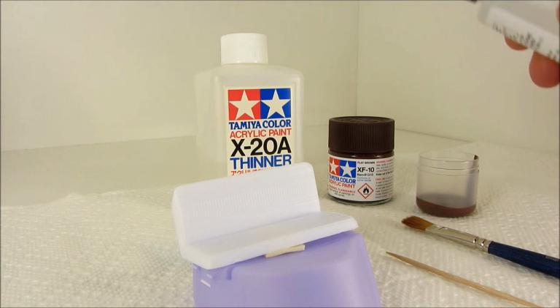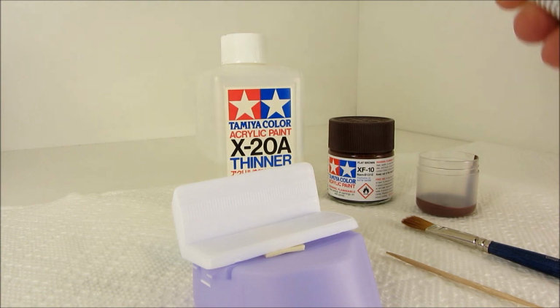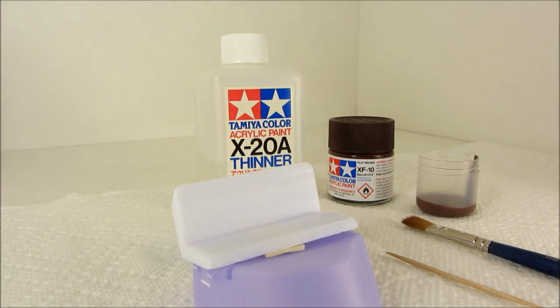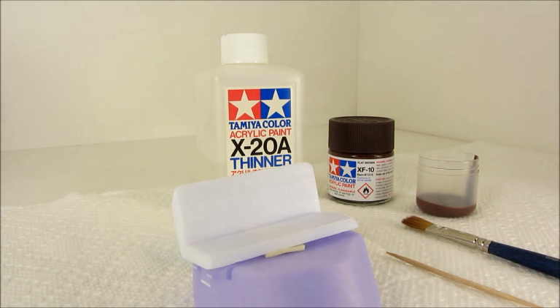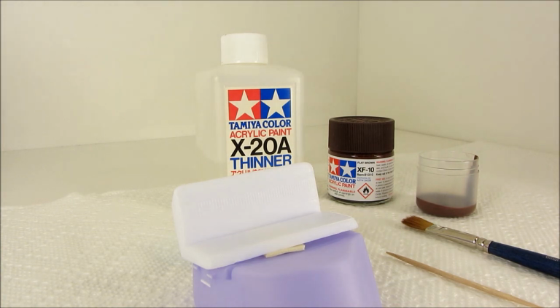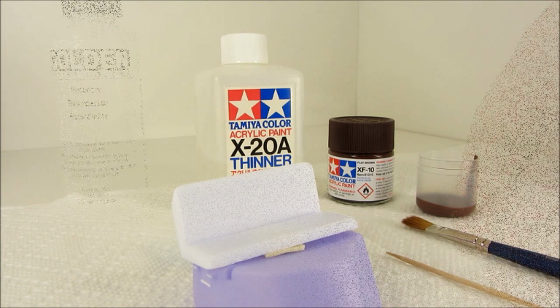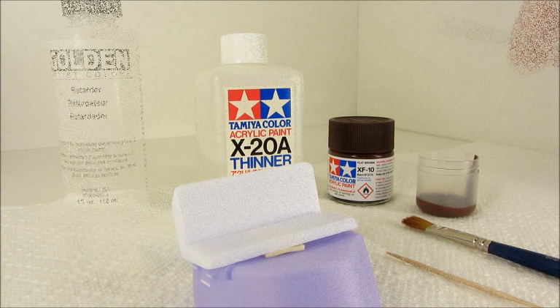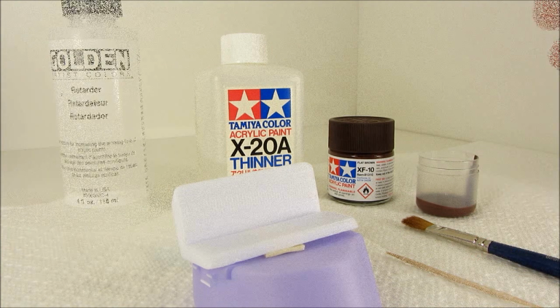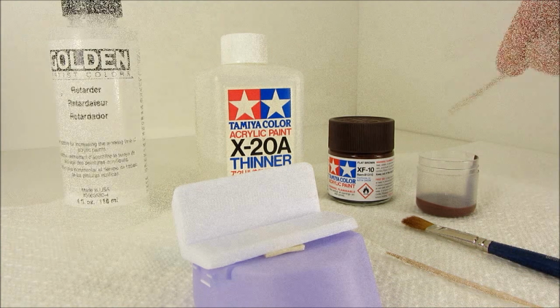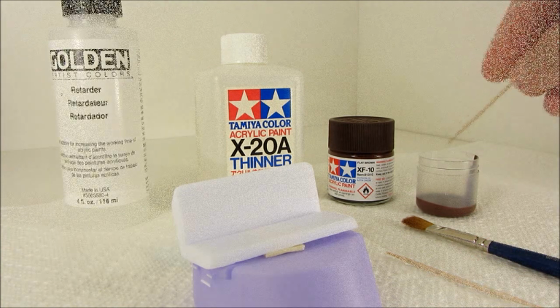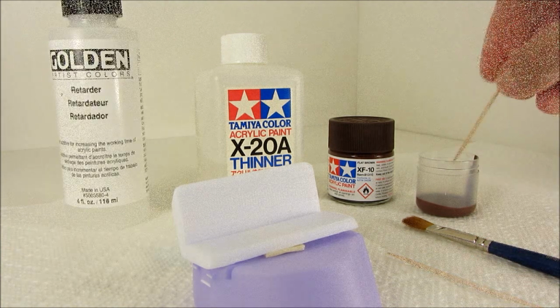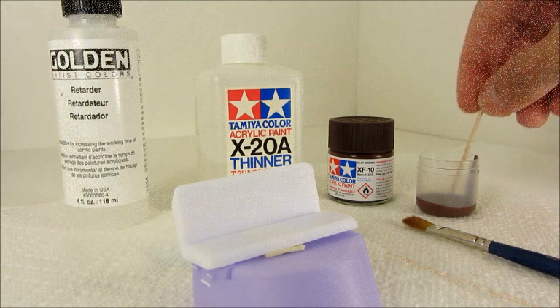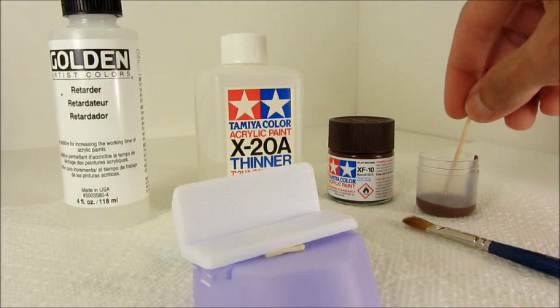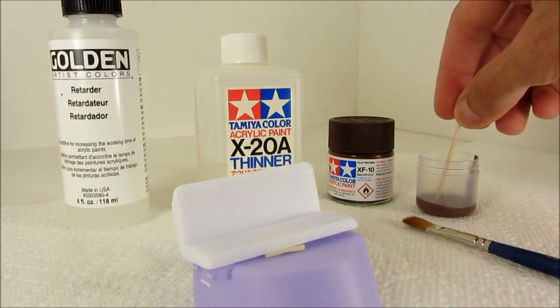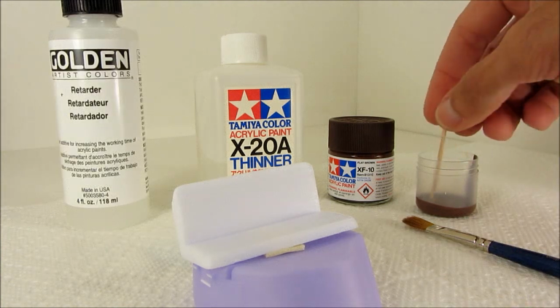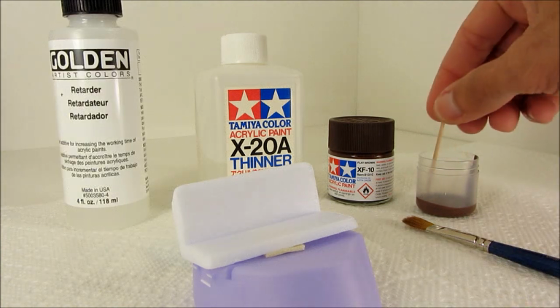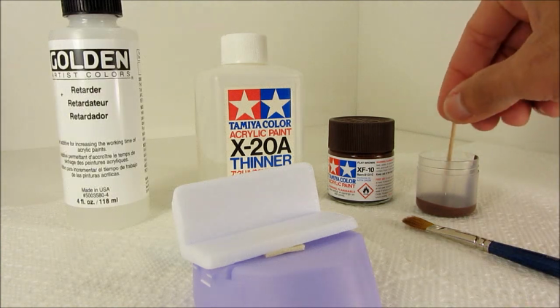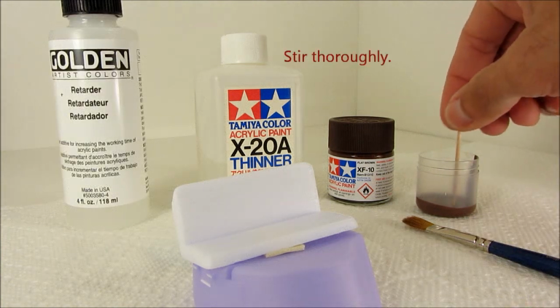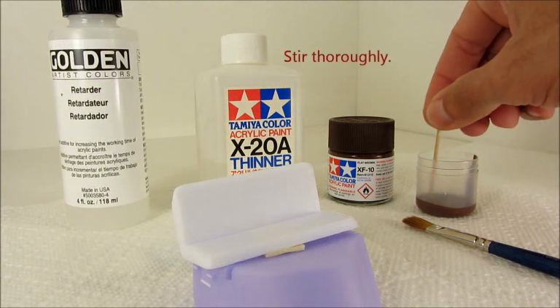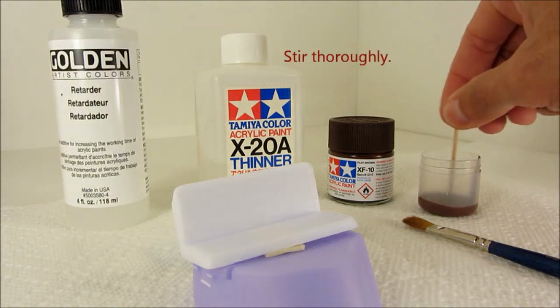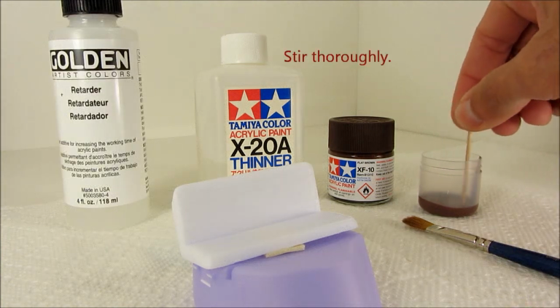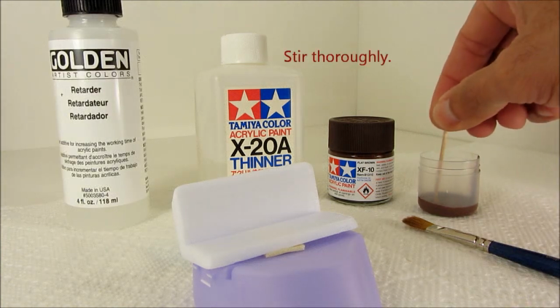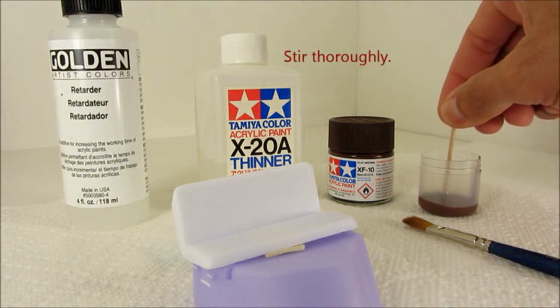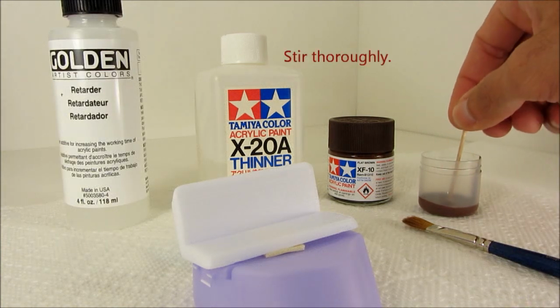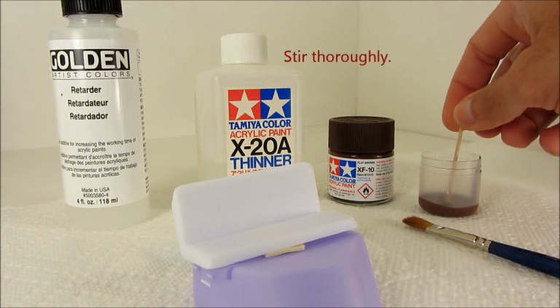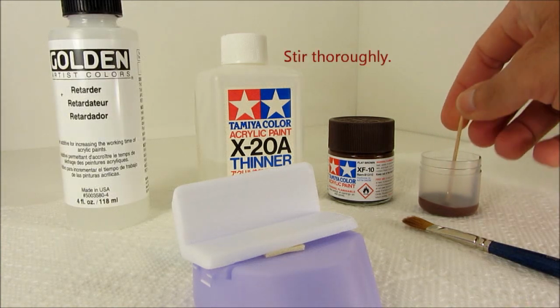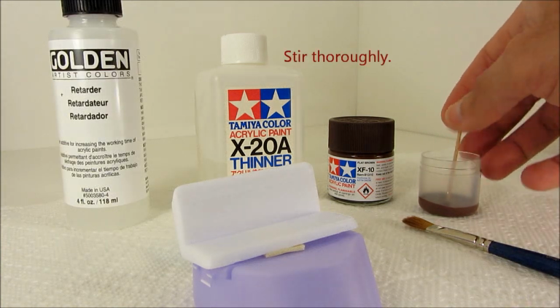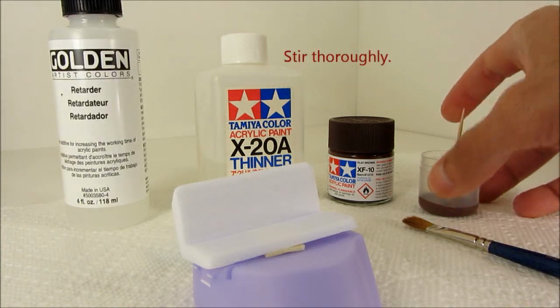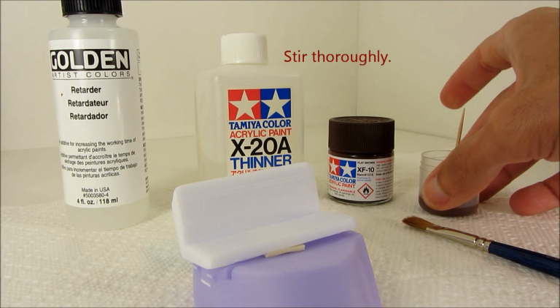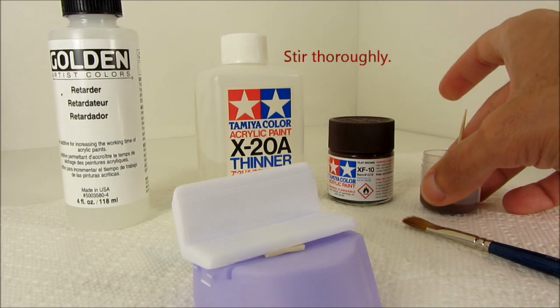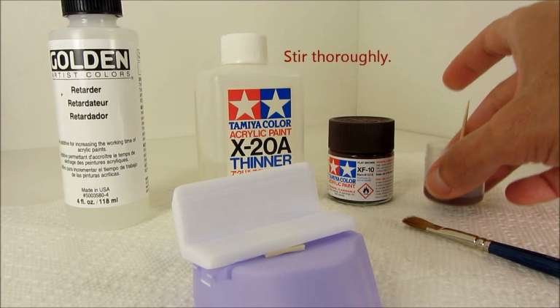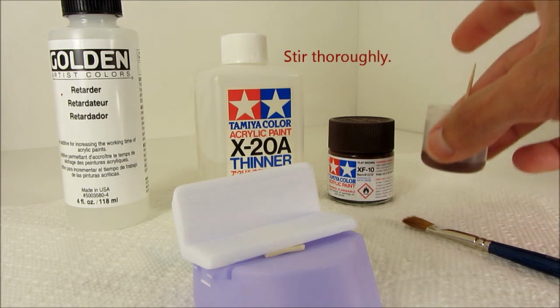Now you want to mix this up into the paint pretty thoroughly, somewhere around 30 seconds to a minute.